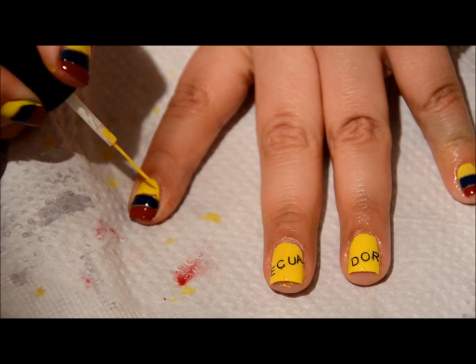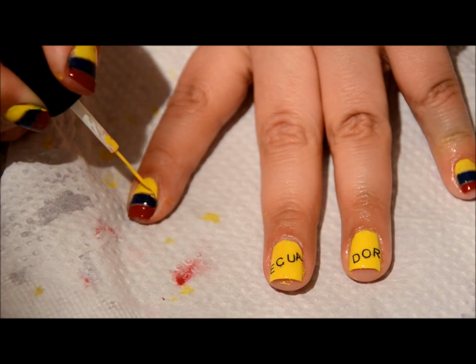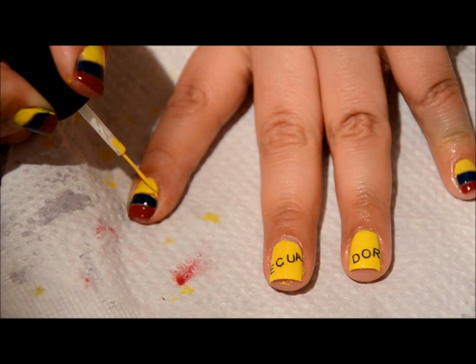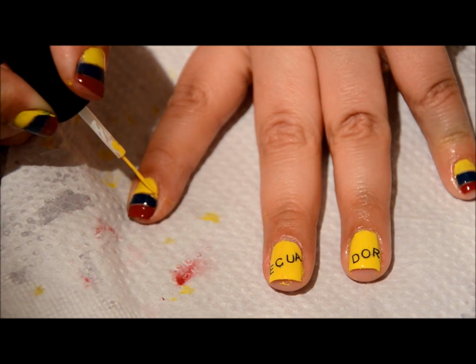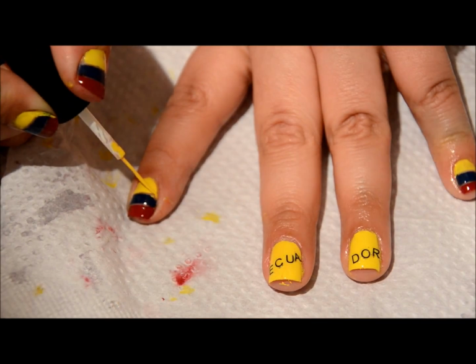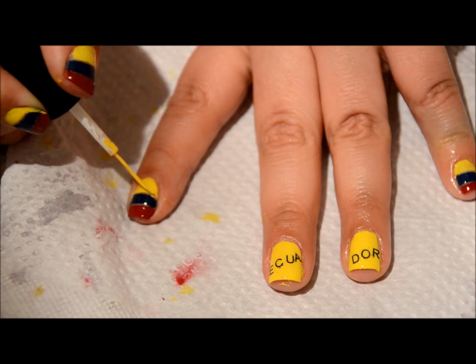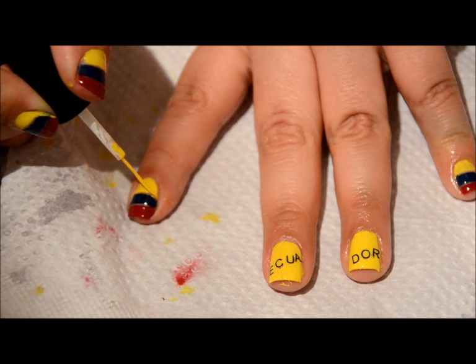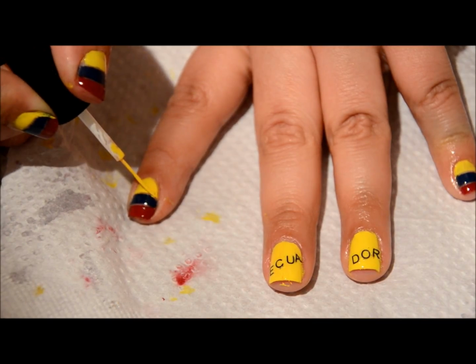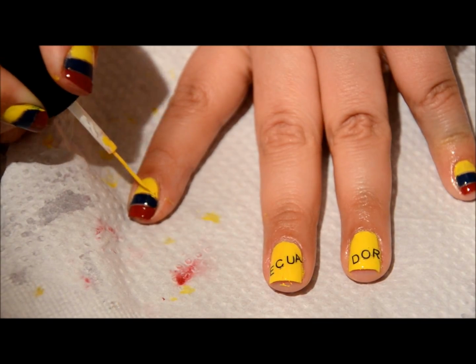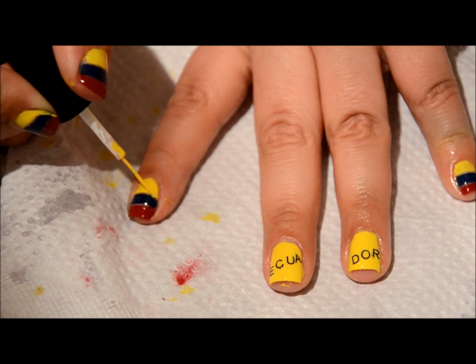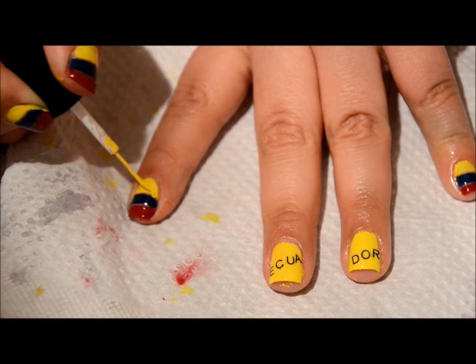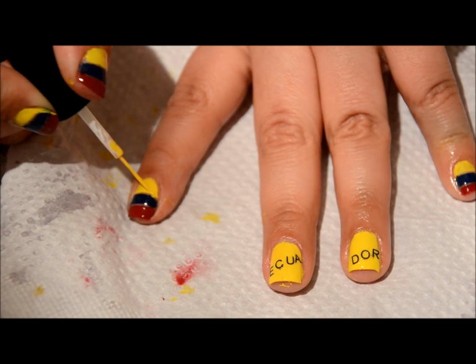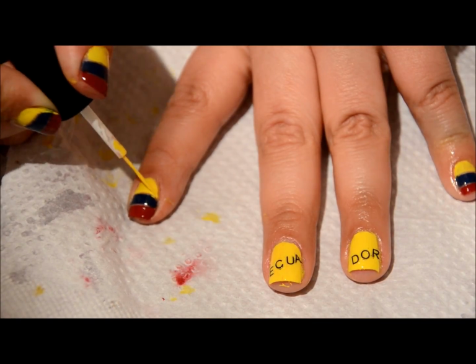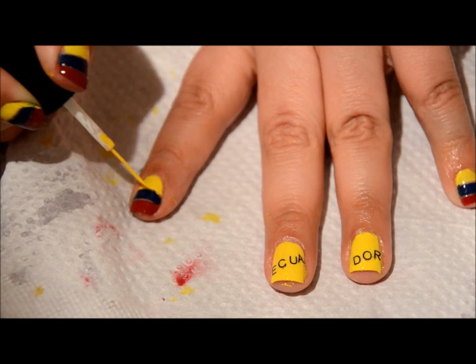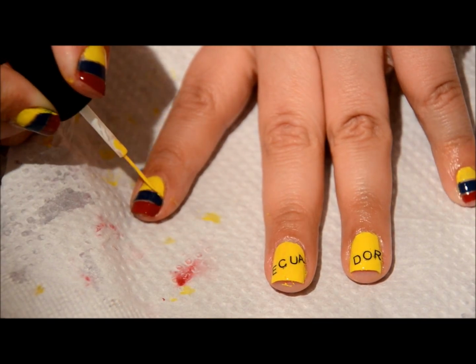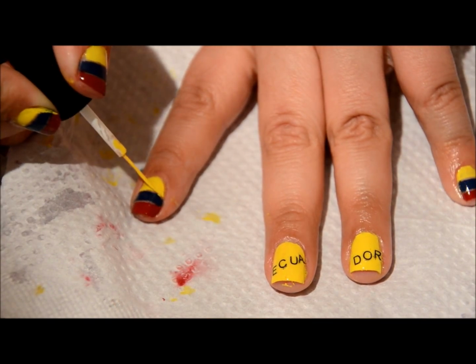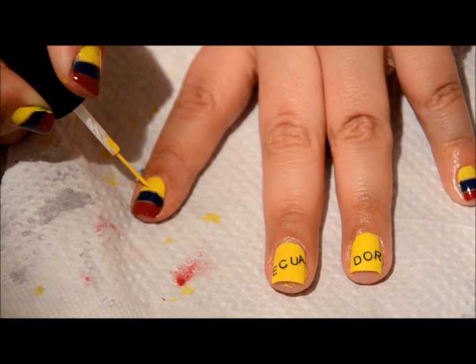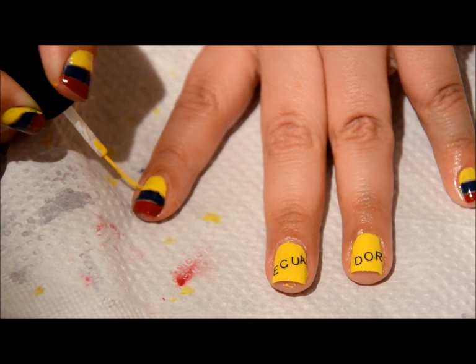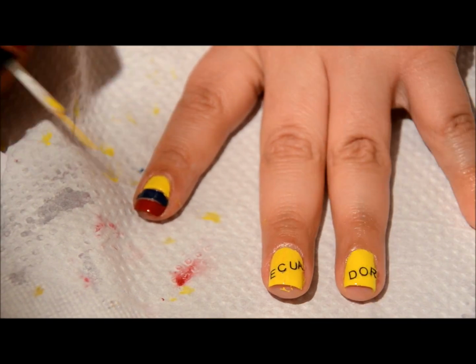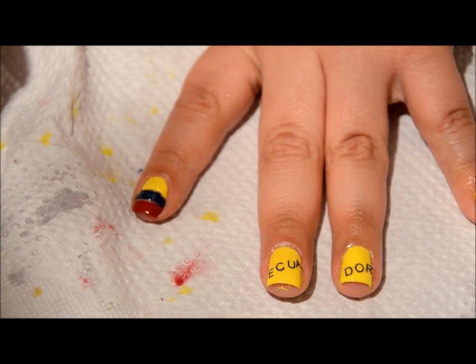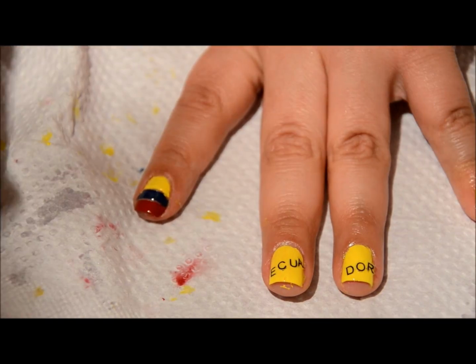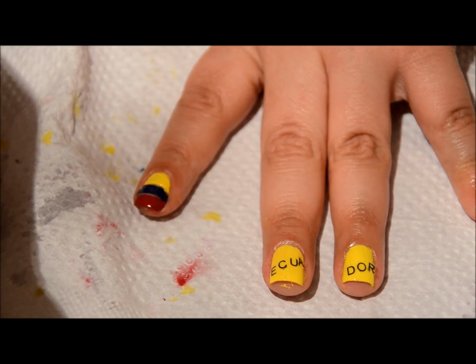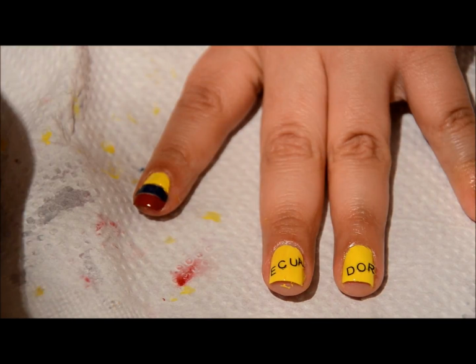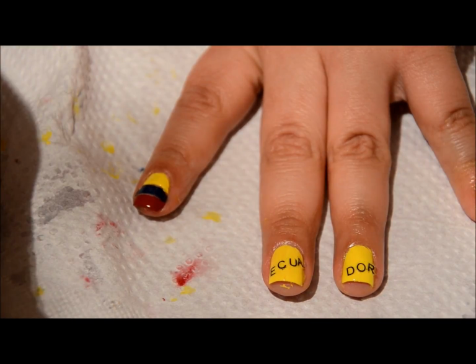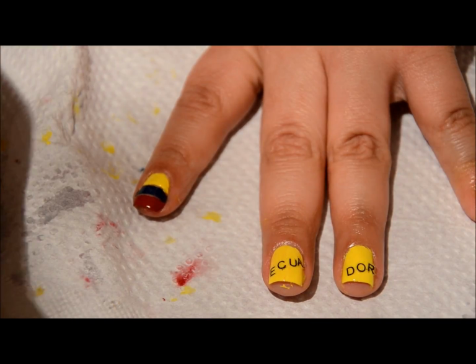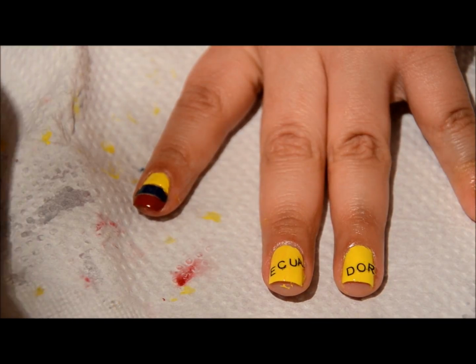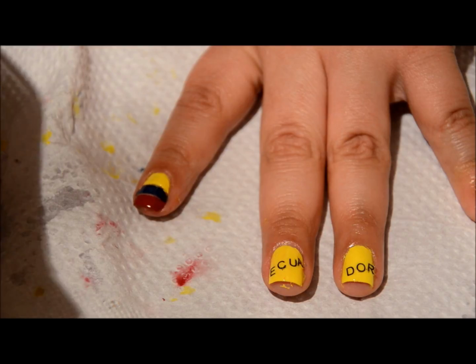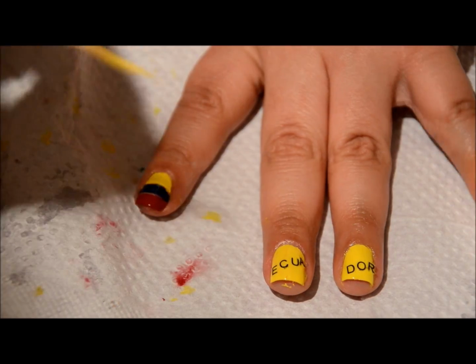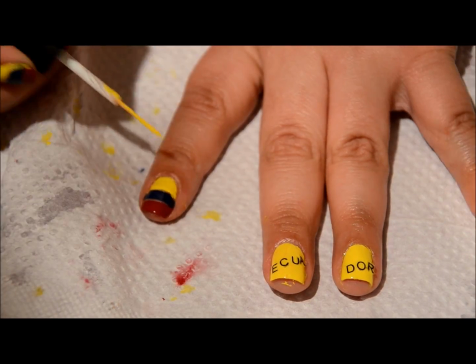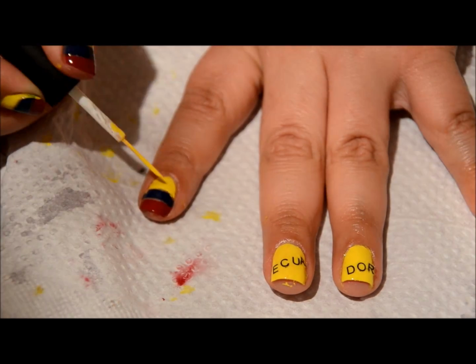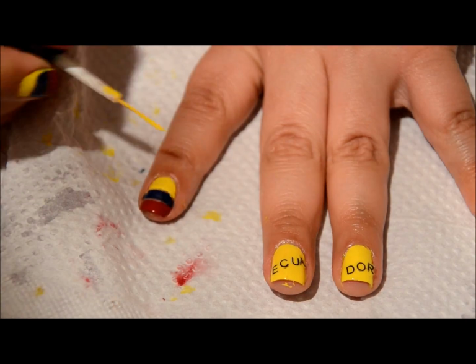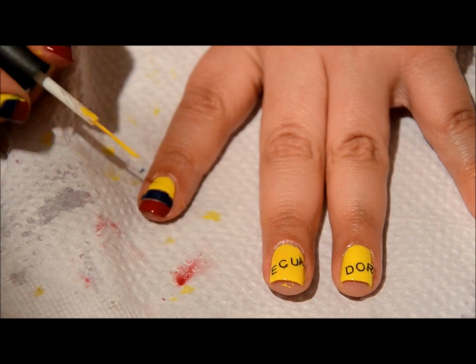Now I'm just going to be using a thinner brush to kind of sharpen the lines.